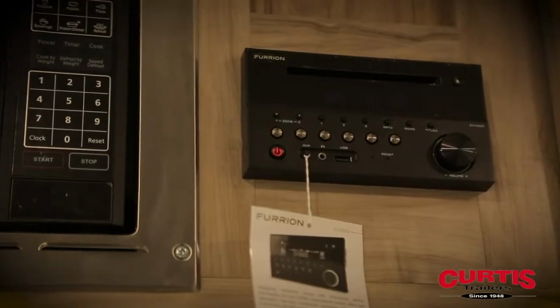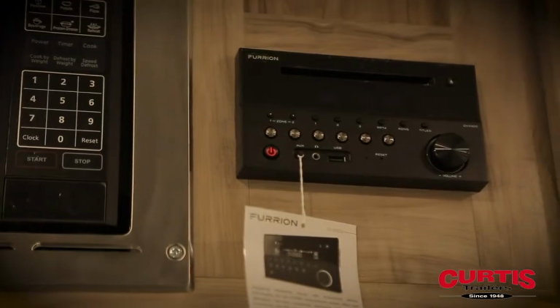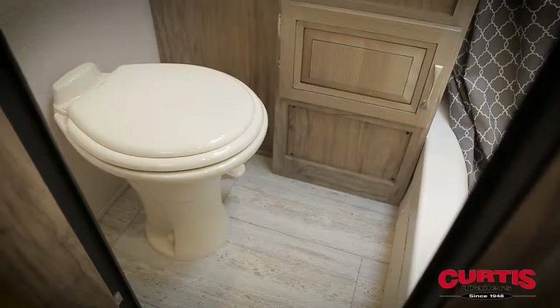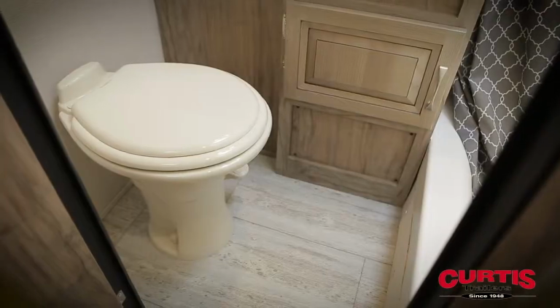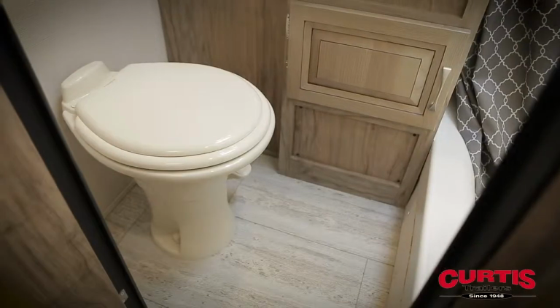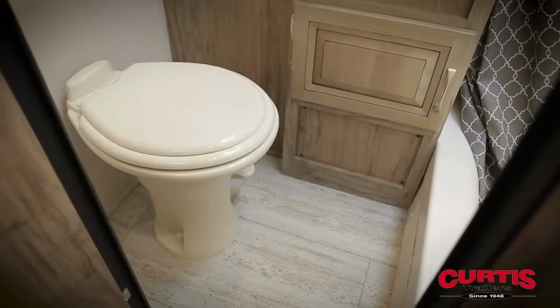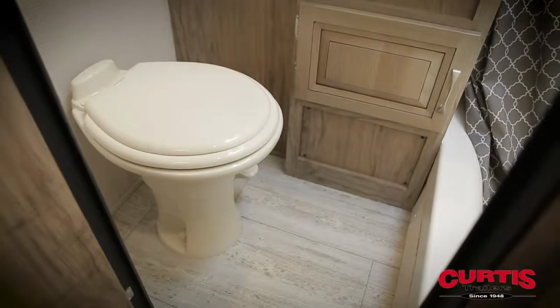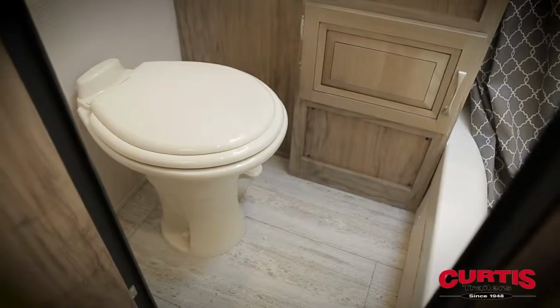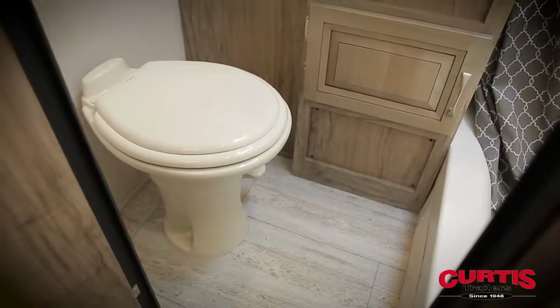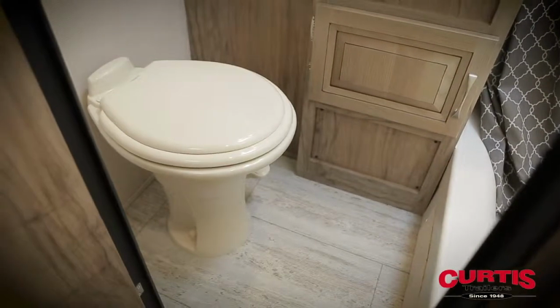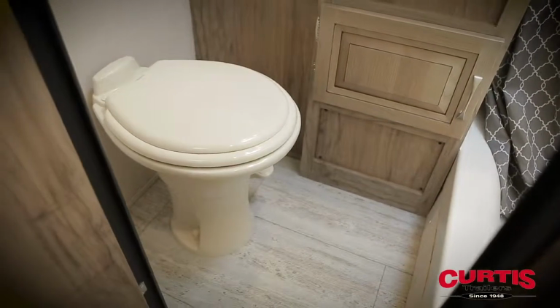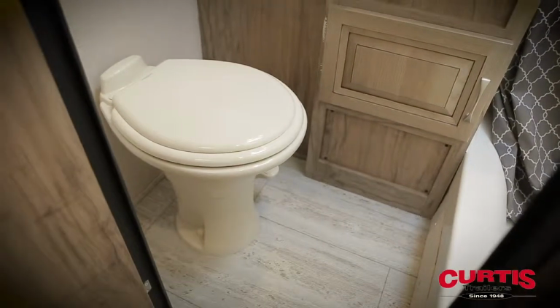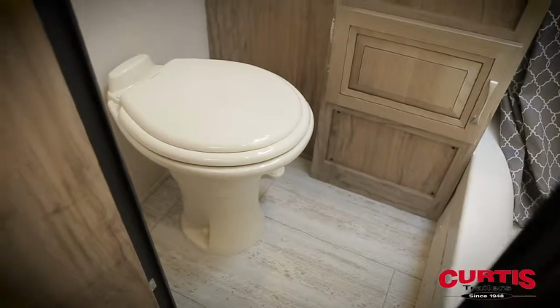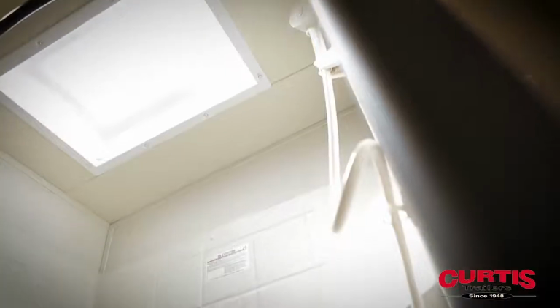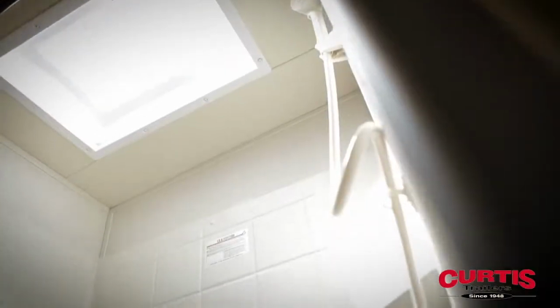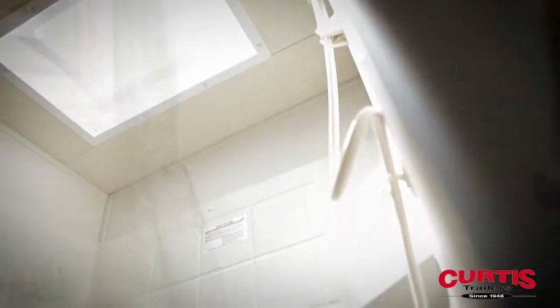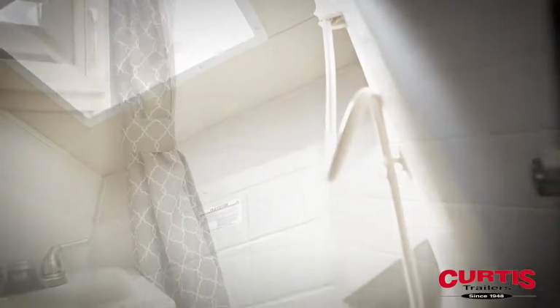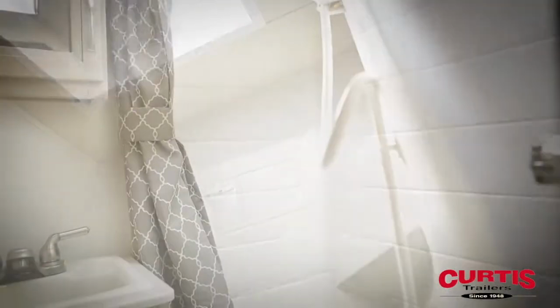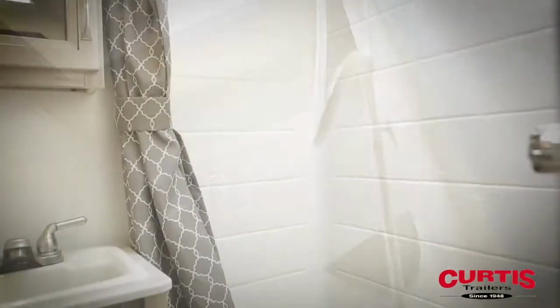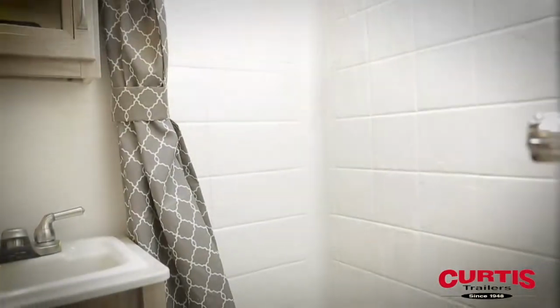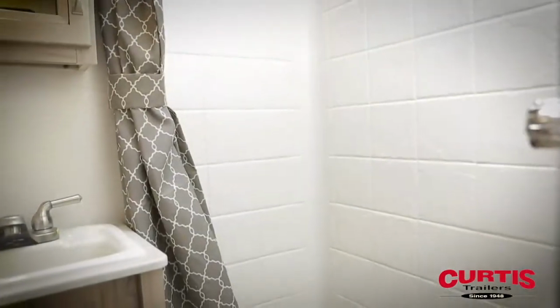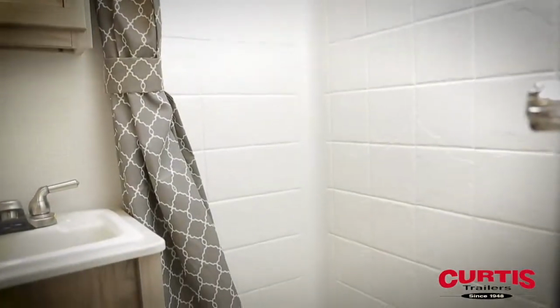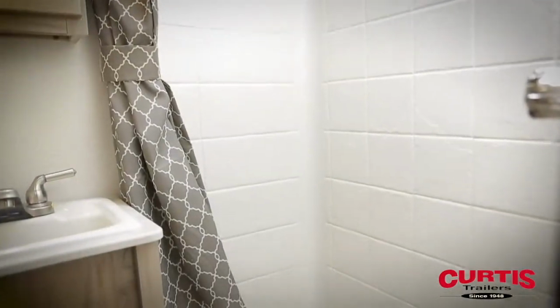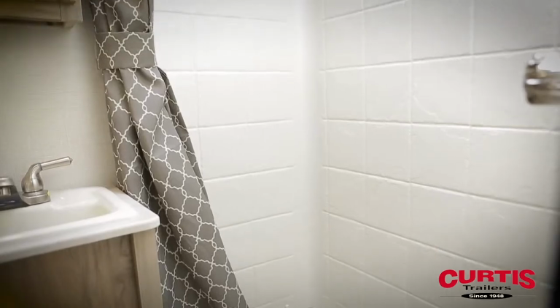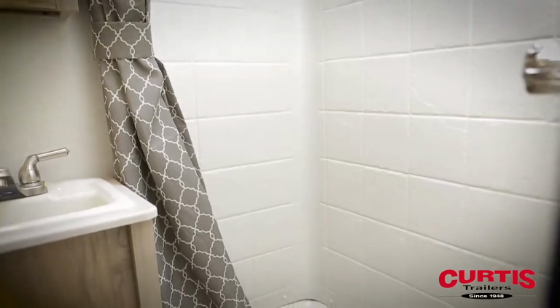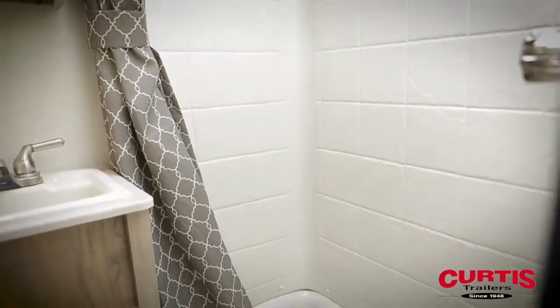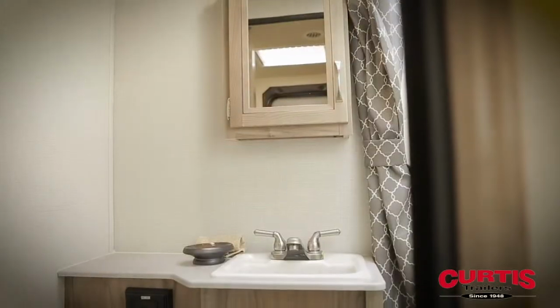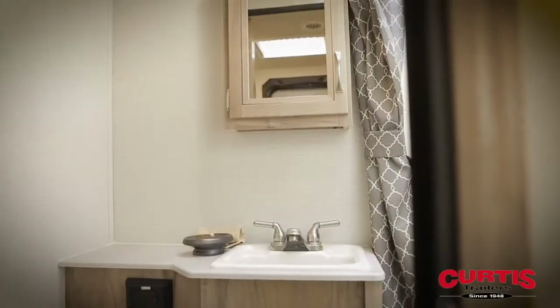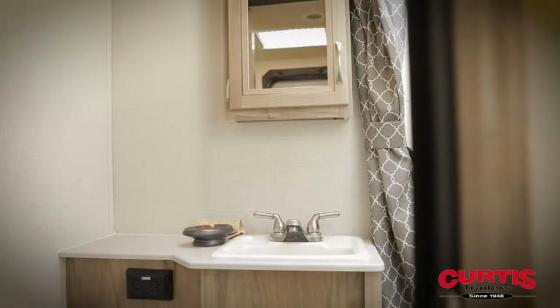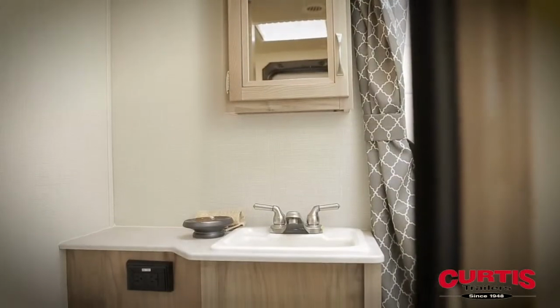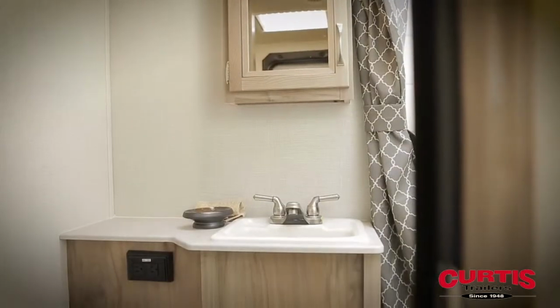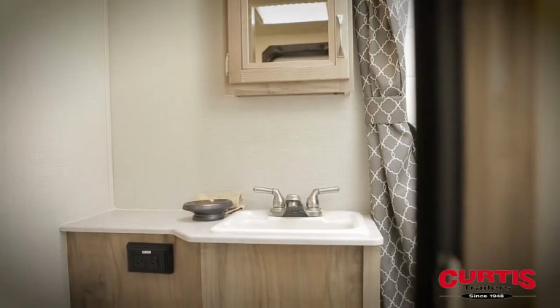The bathroom features a porcelain step flush toilet, skylight shower with attractive curtain, and sink with mirrored medicine cabinet.